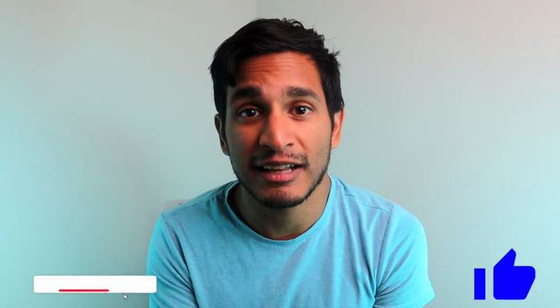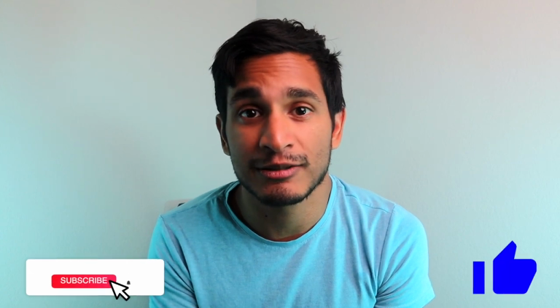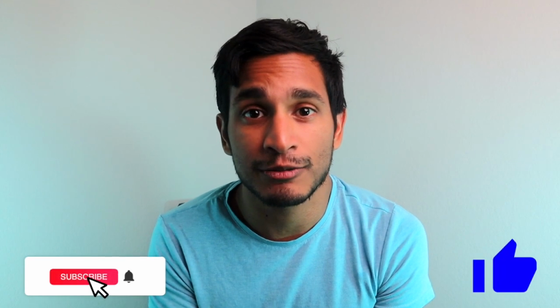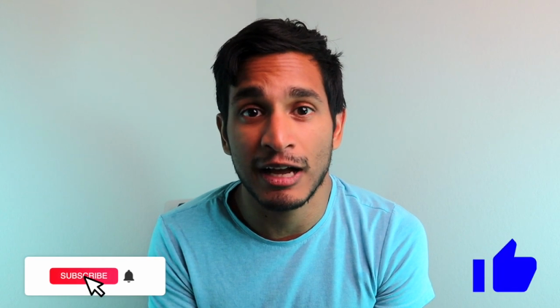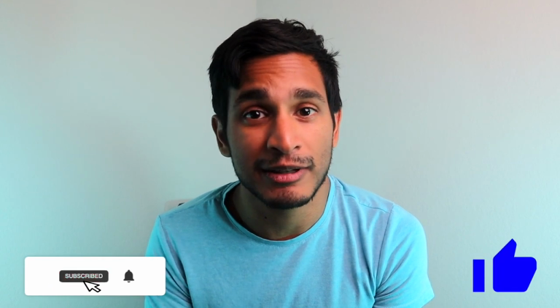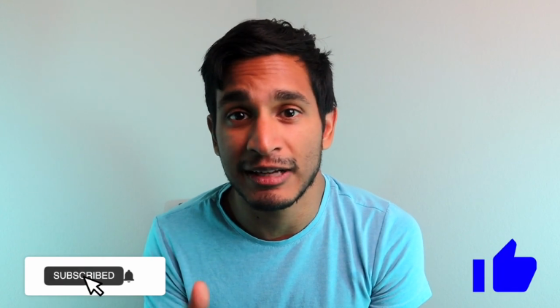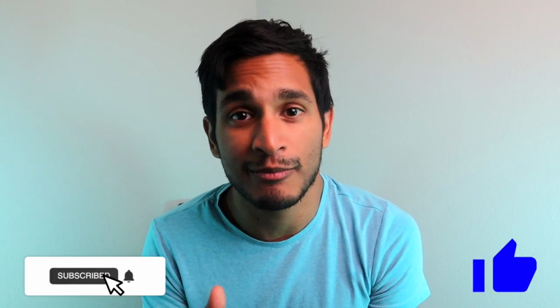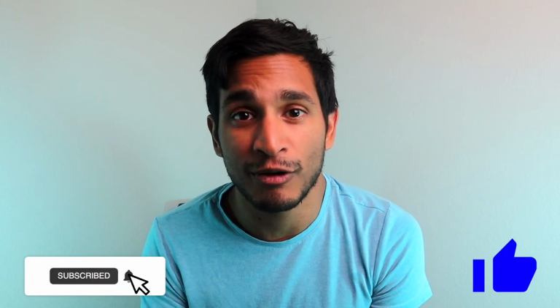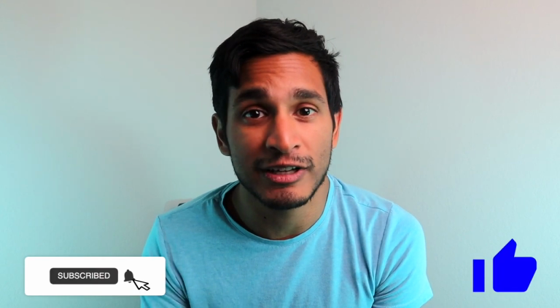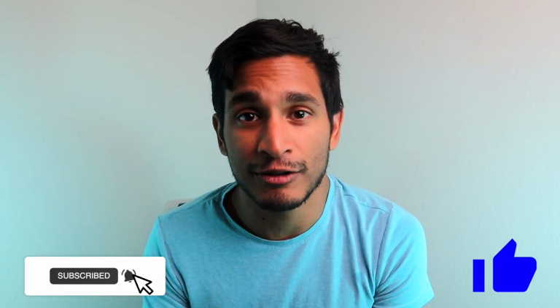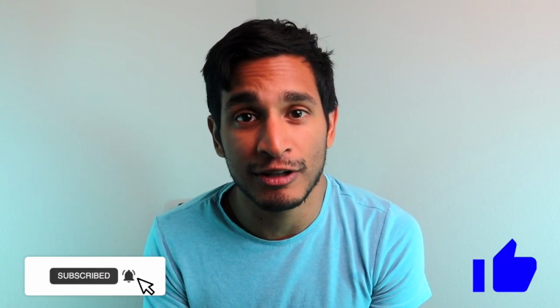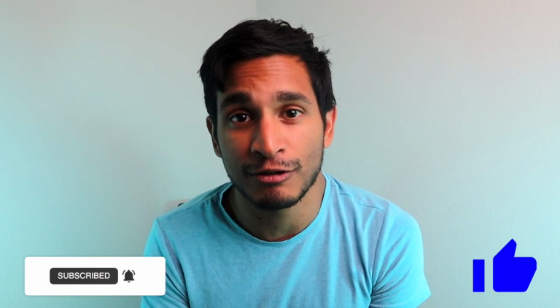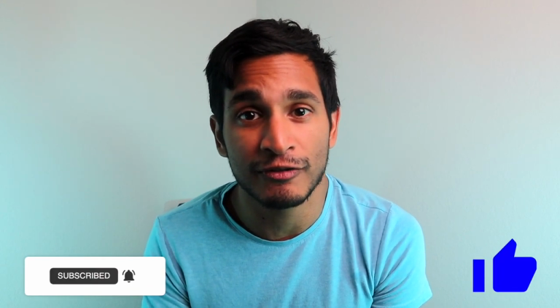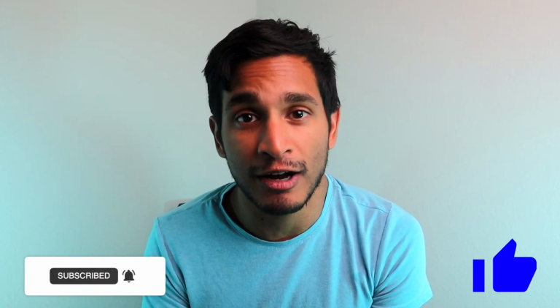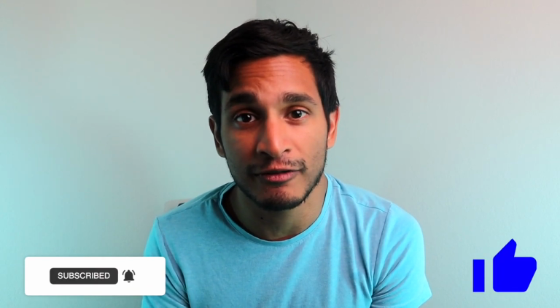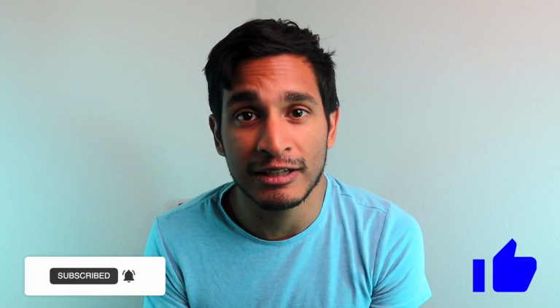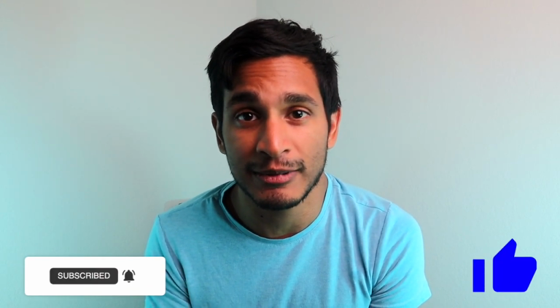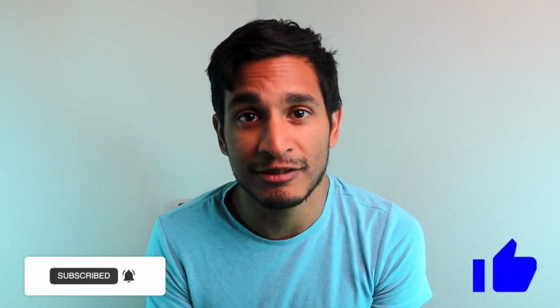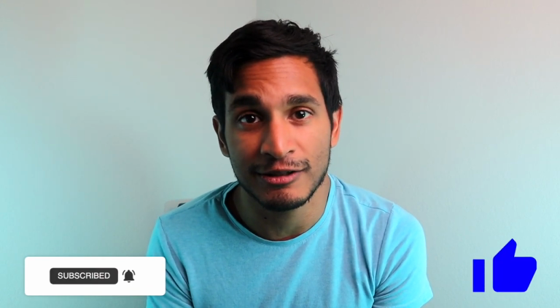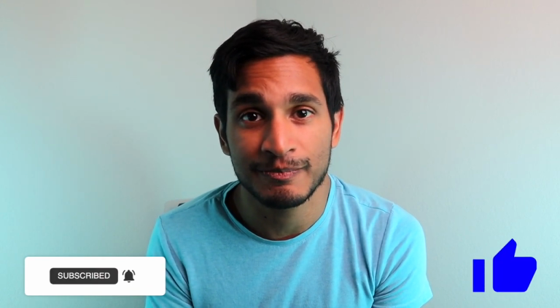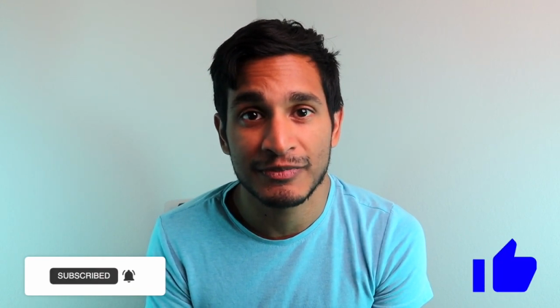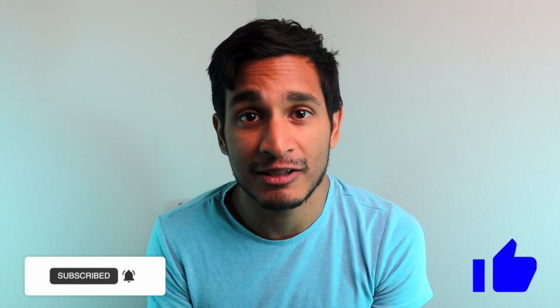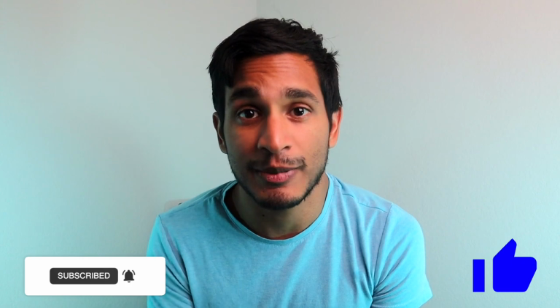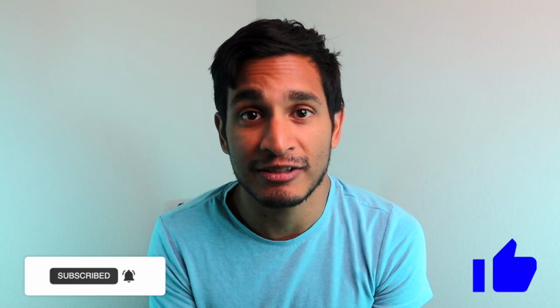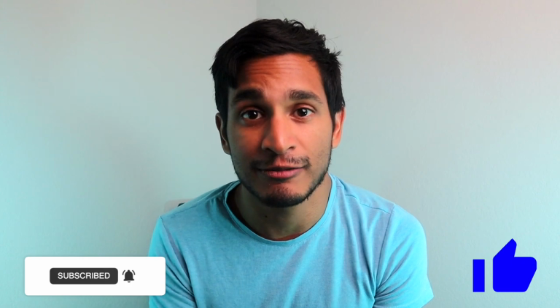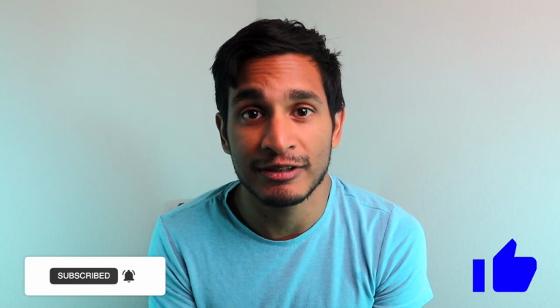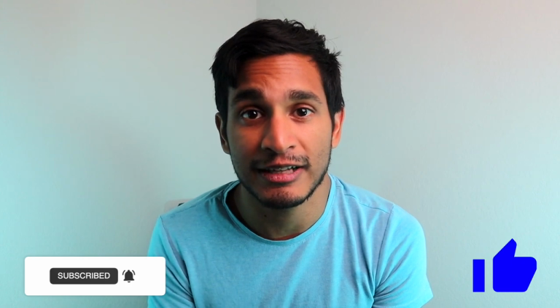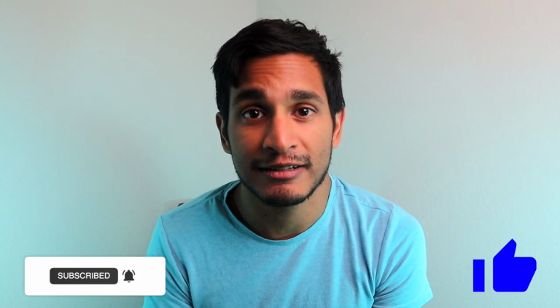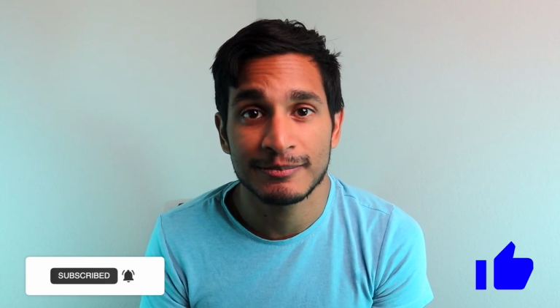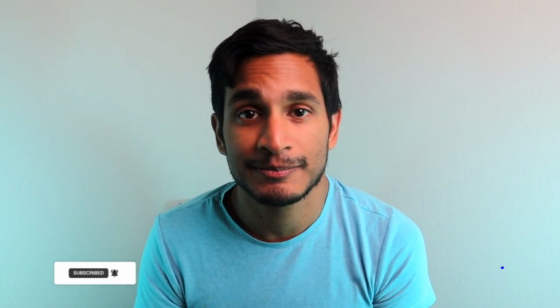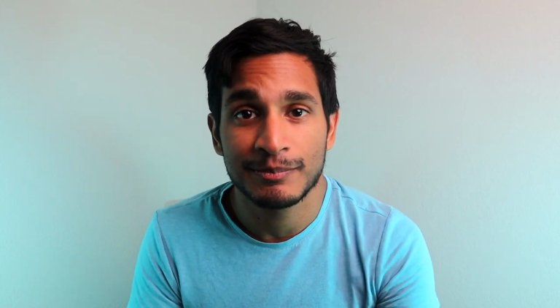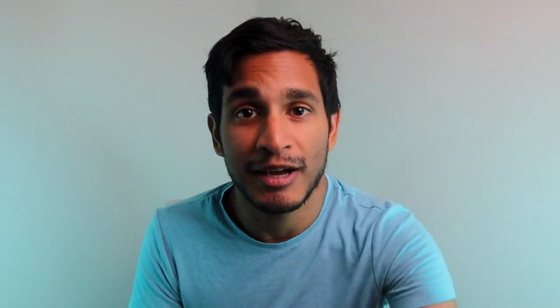This is Vima signing out — please like and subscribe because I'm going to have more videos on drone photography coming soon, especially in real estate. Bye!